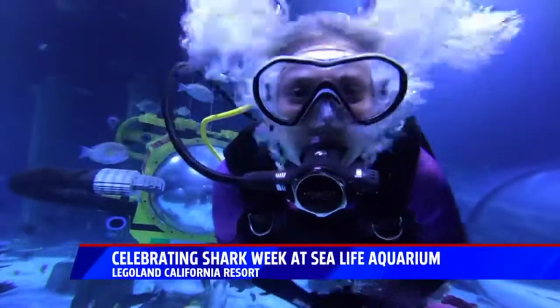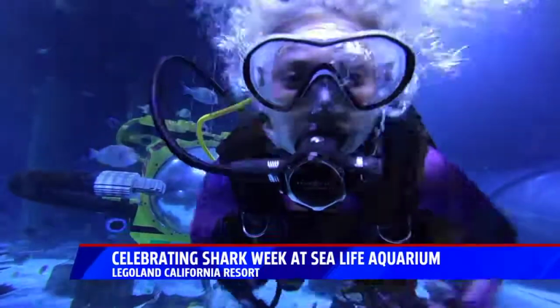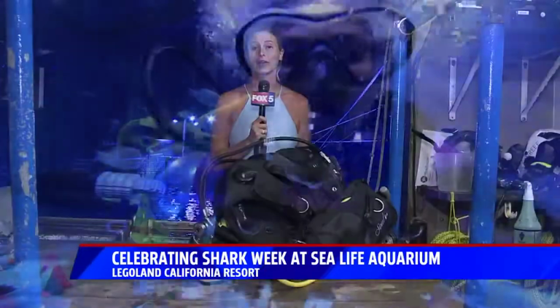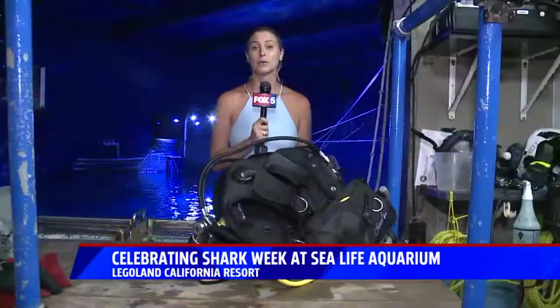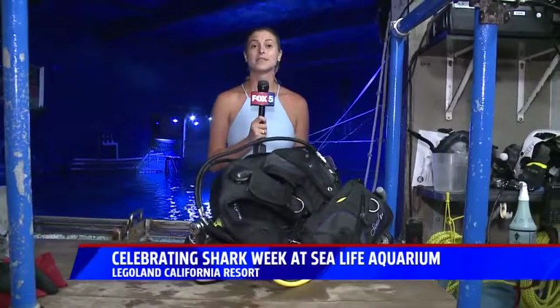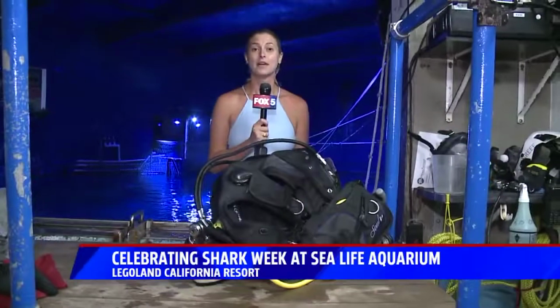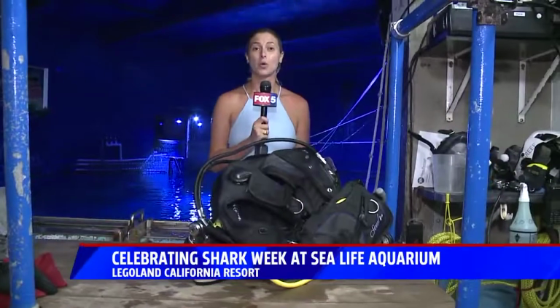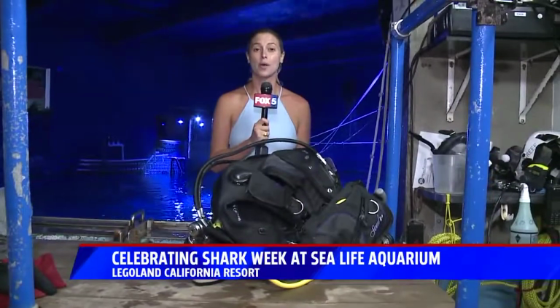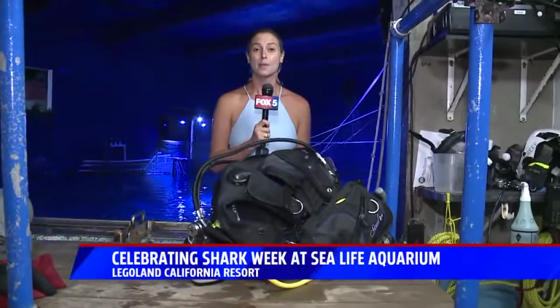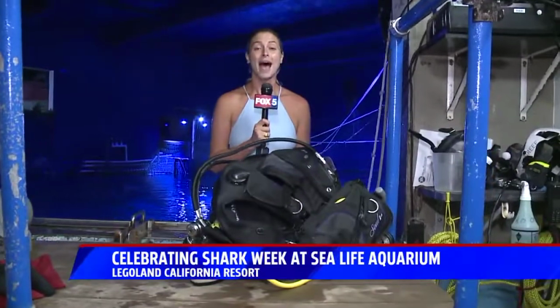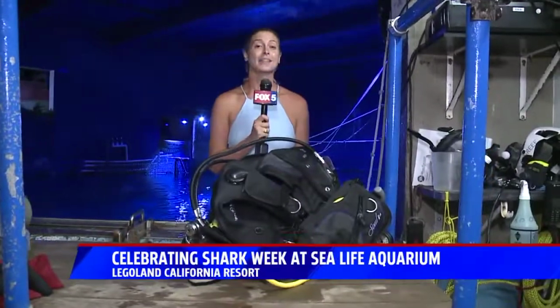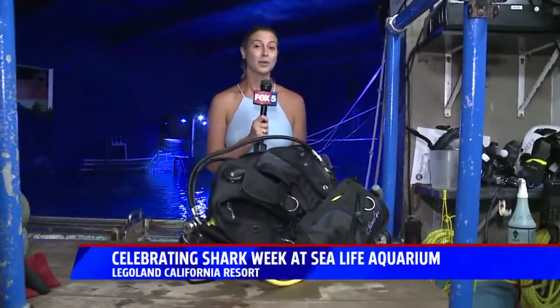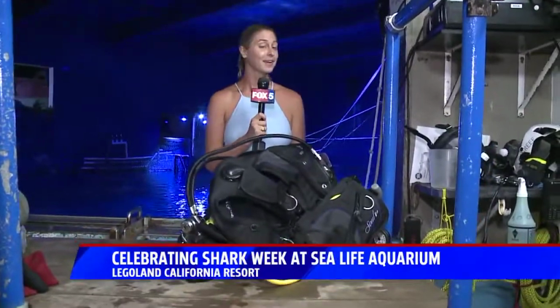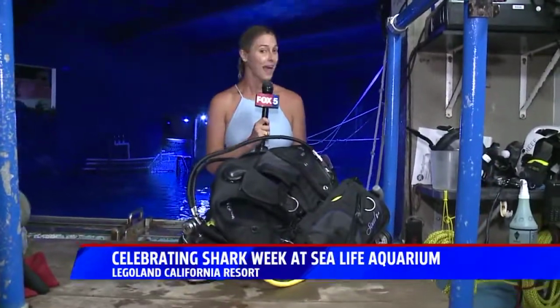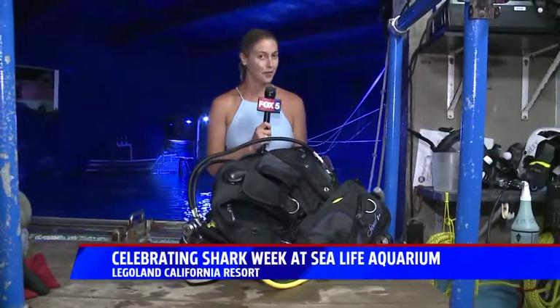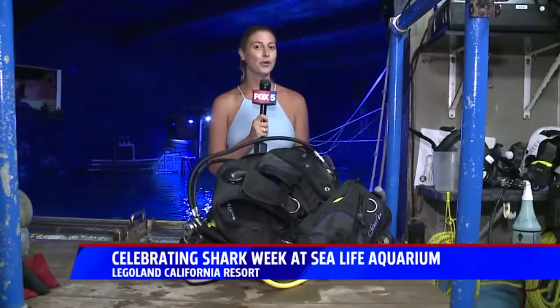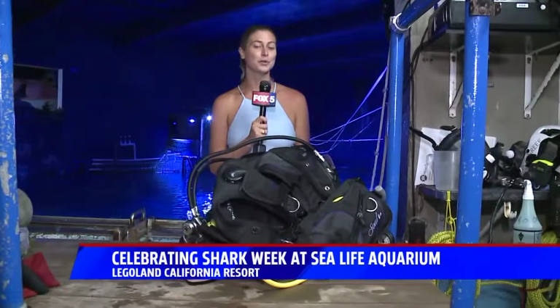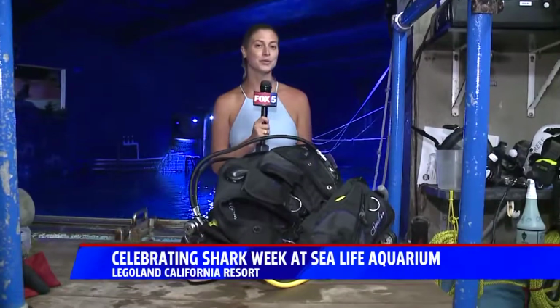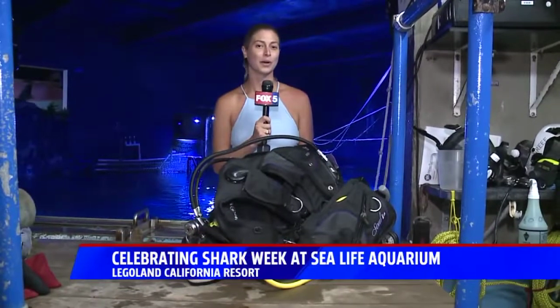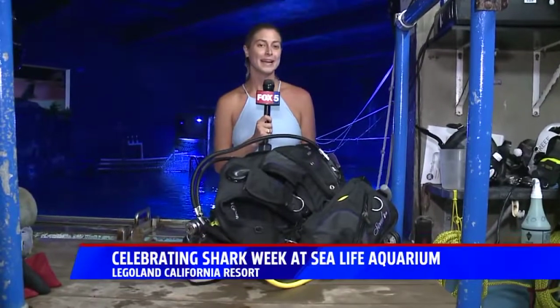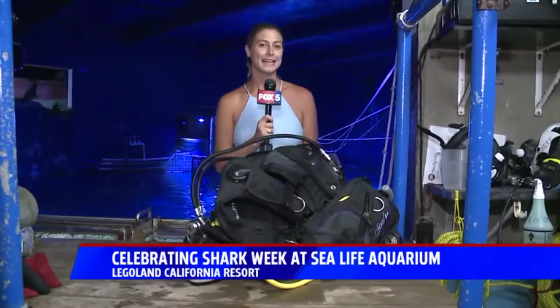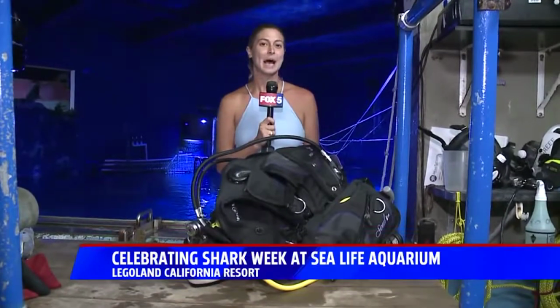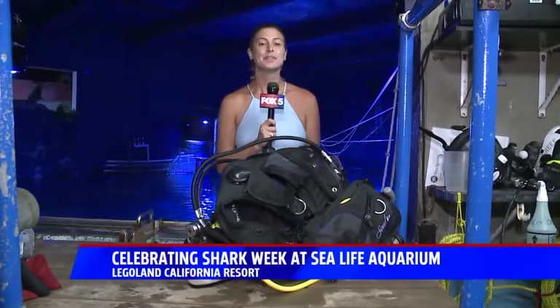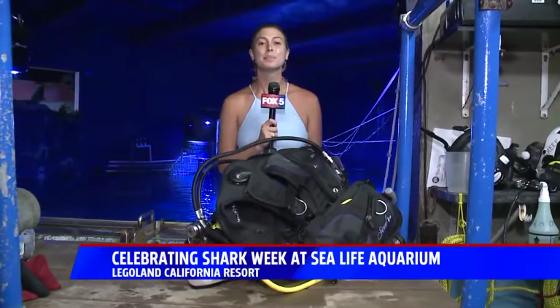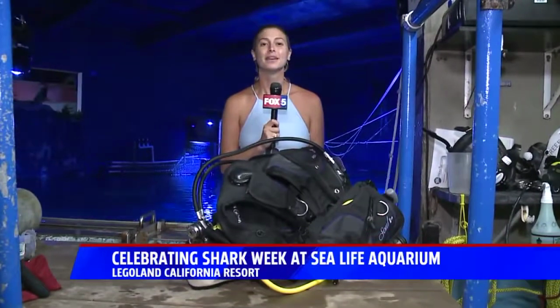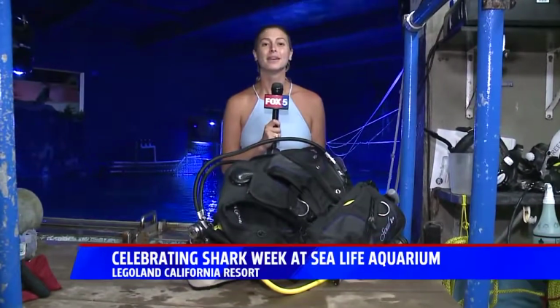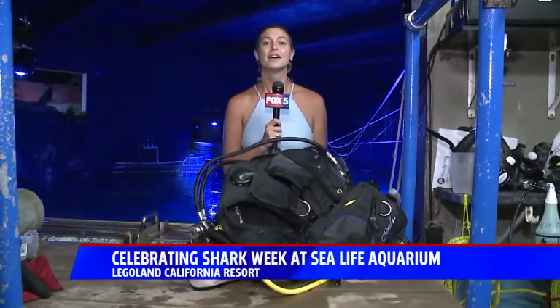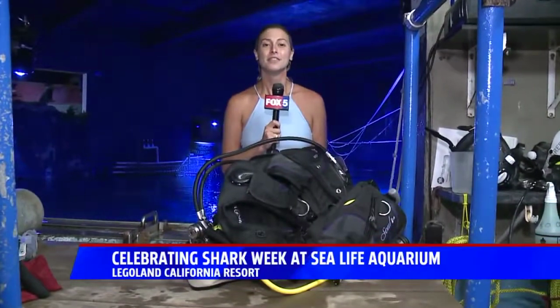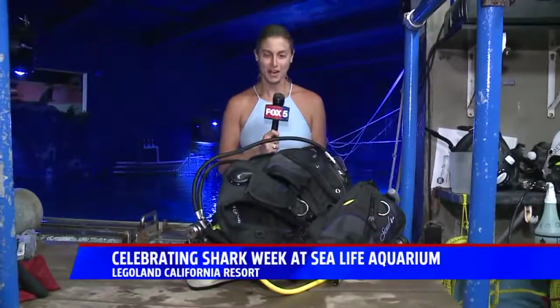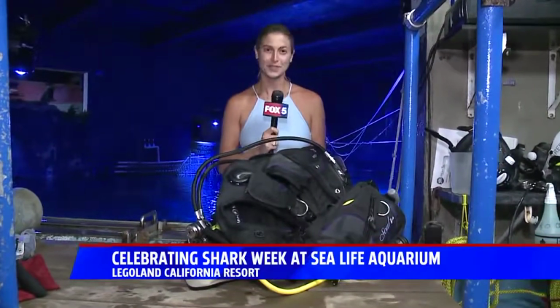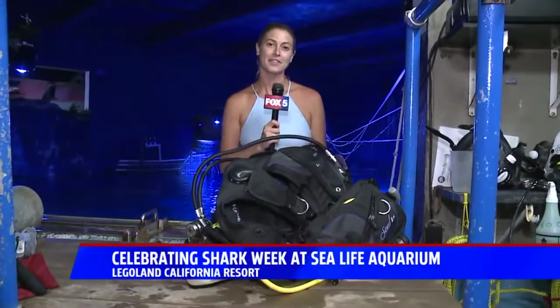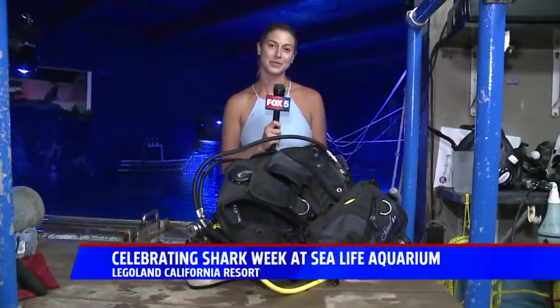Reporting from Sea Life Aquarium at Legoland California Resort, Tabitha Lipkin, Fox 5 News.